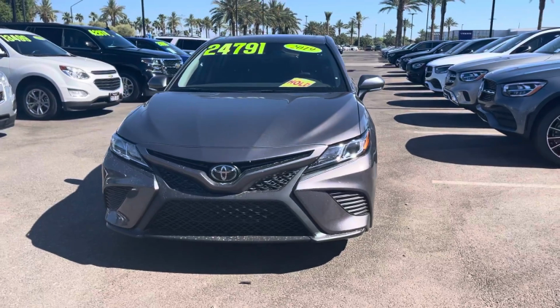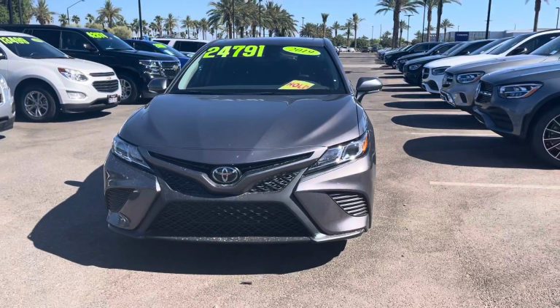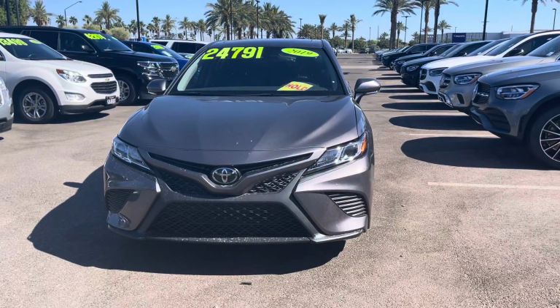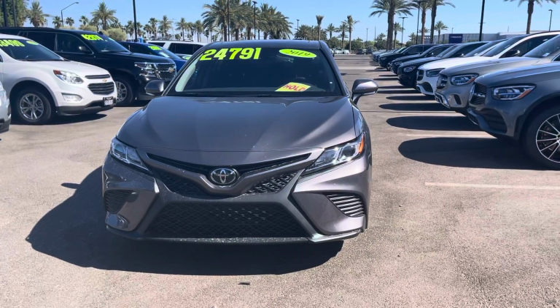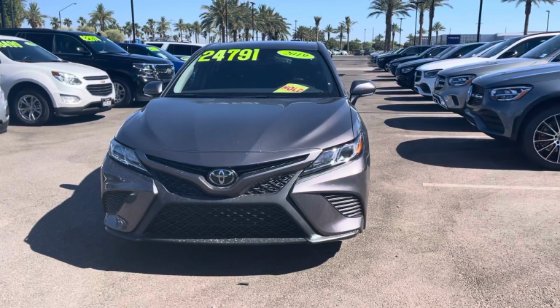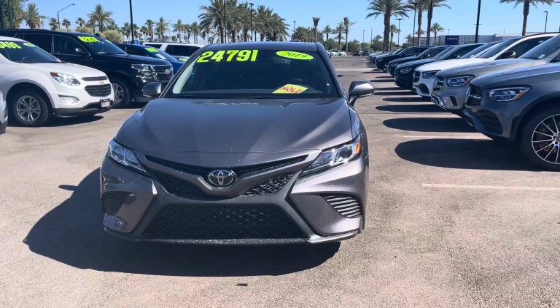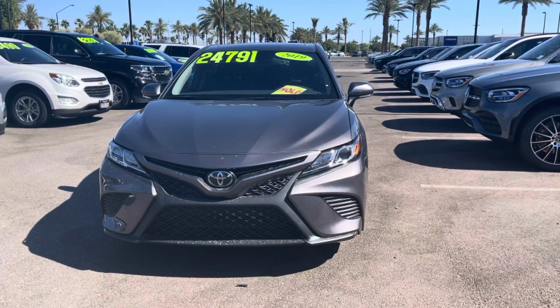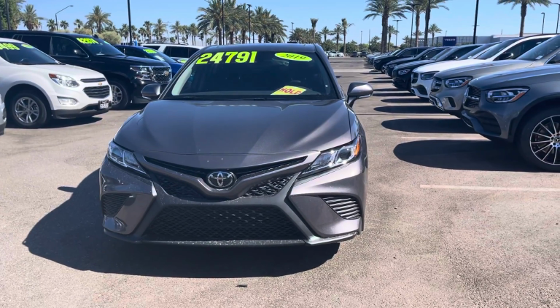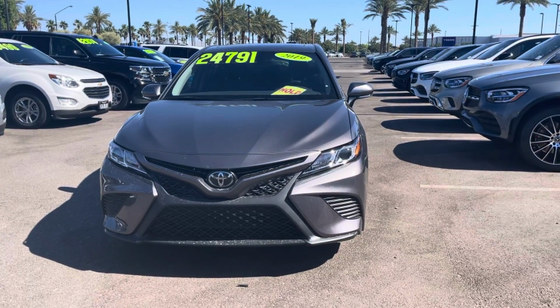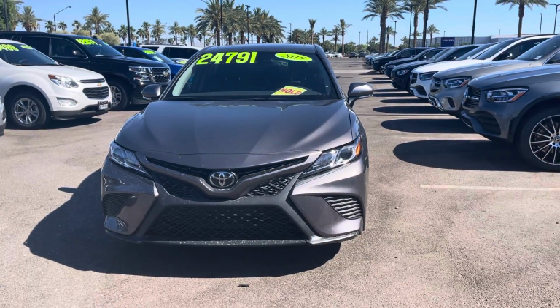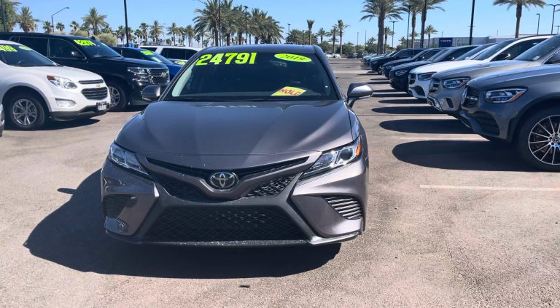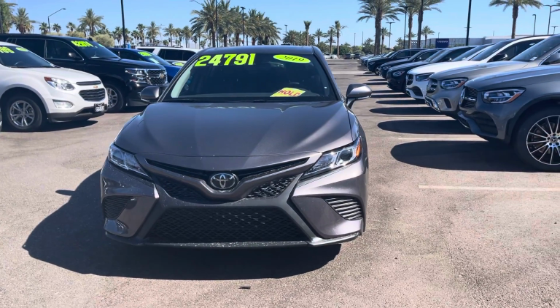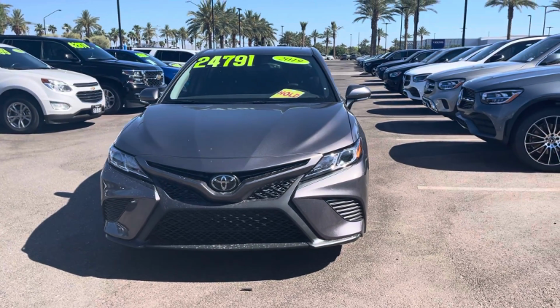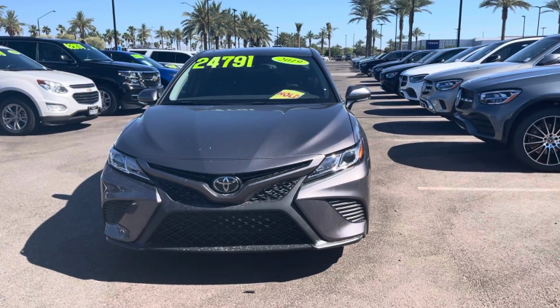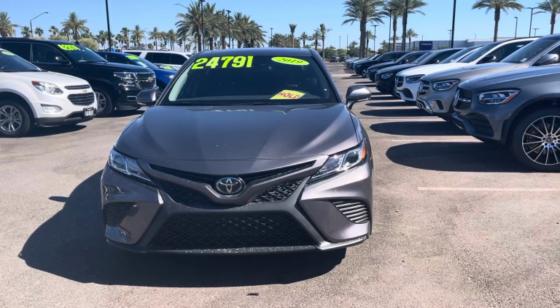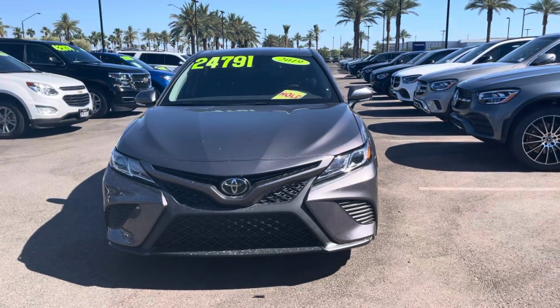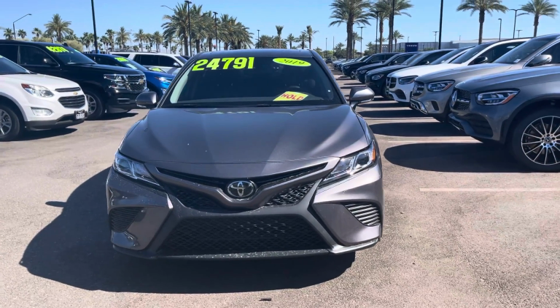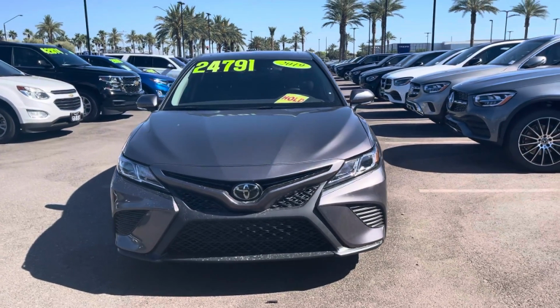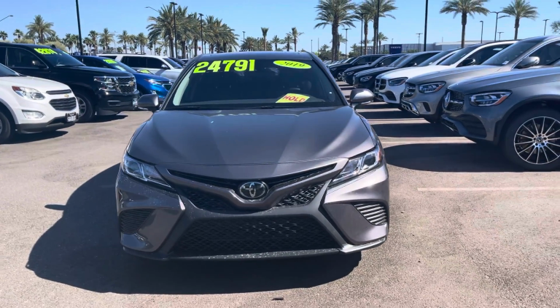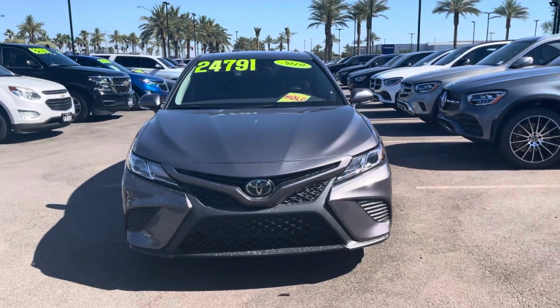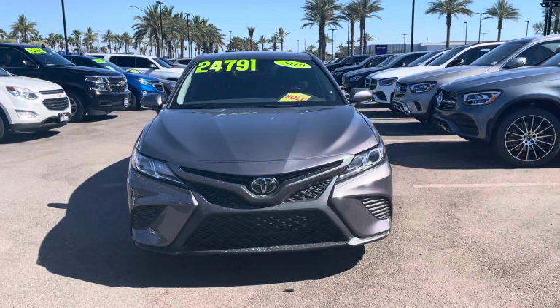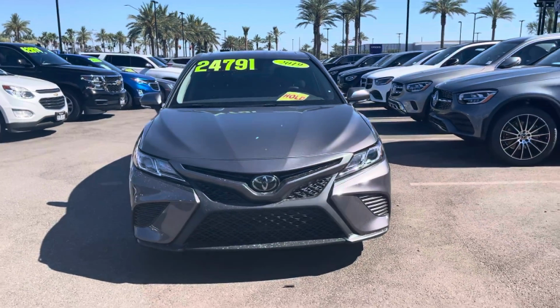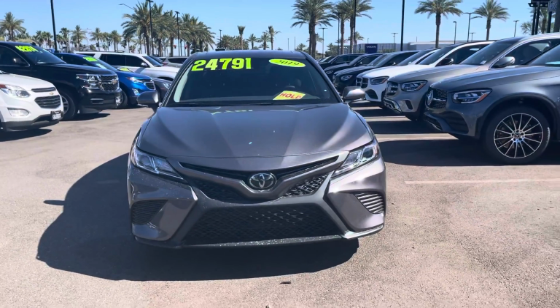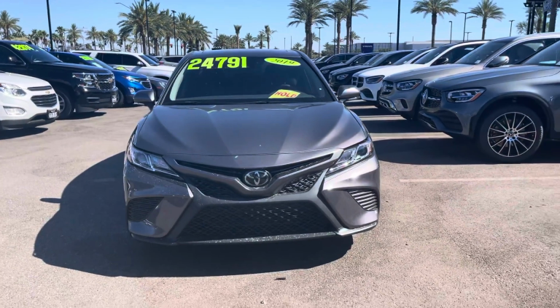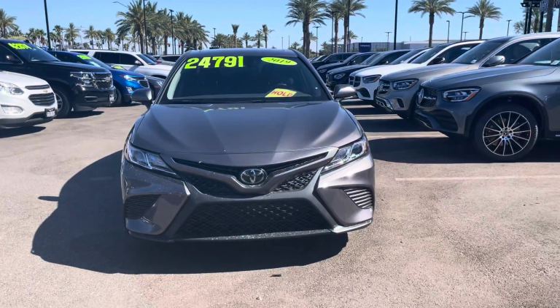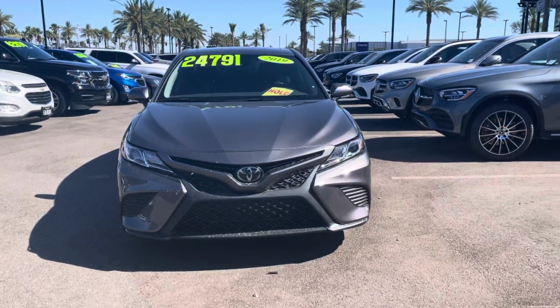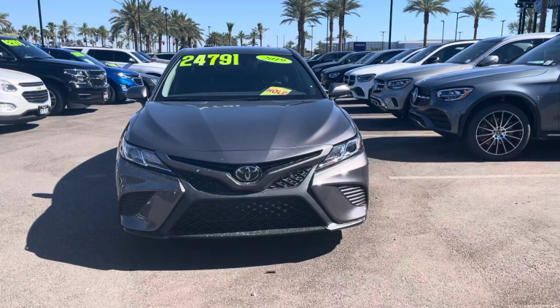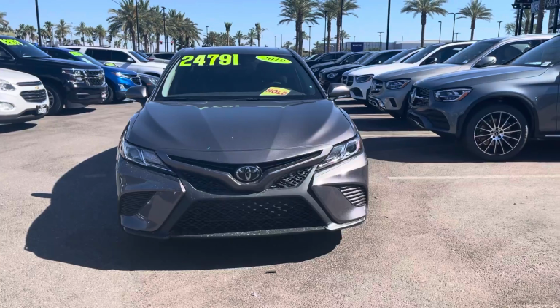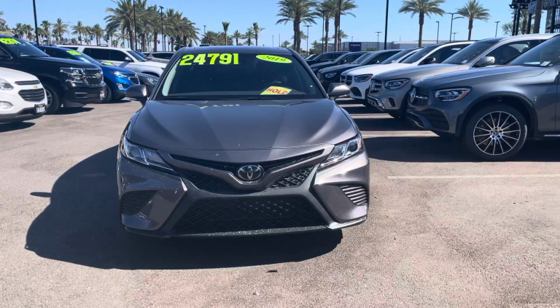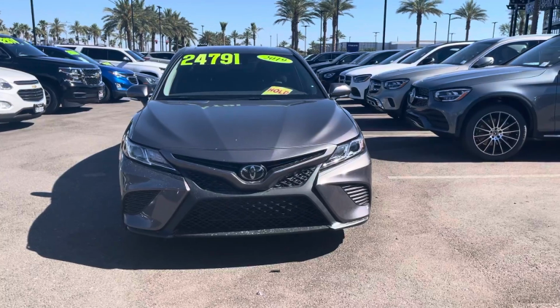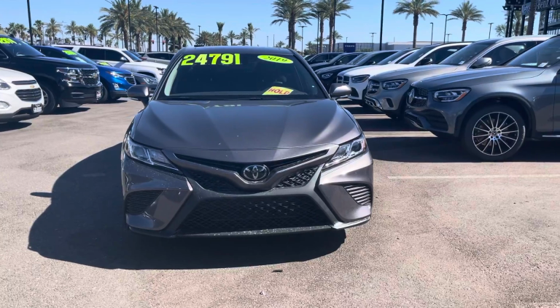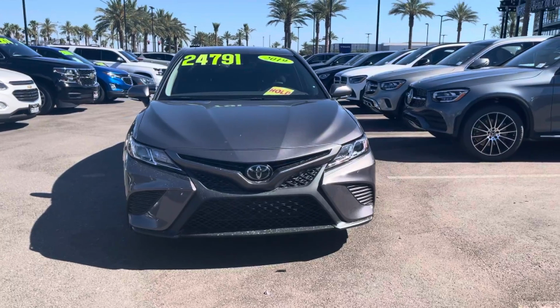Hello, I'm Jamie with Mercedes-Benz Gilbert, Arizona, and our 2019 Toyota Camry.